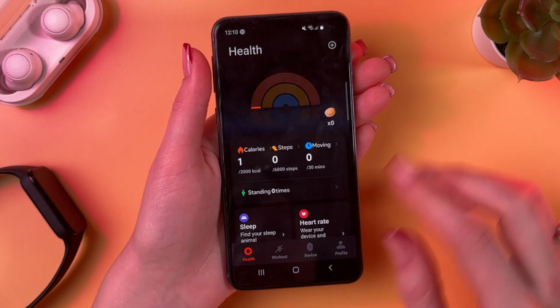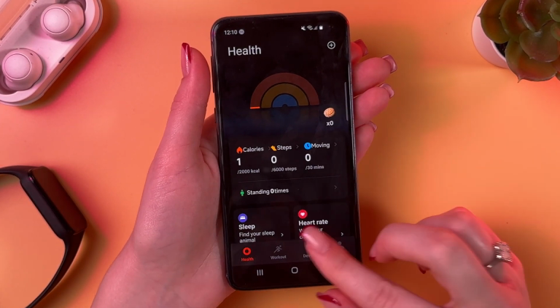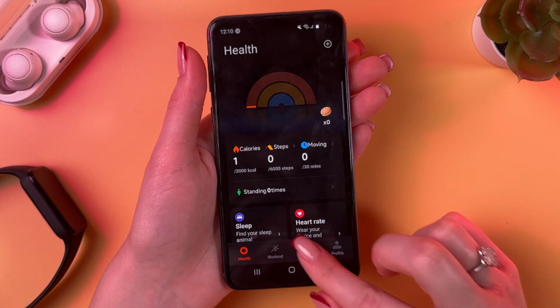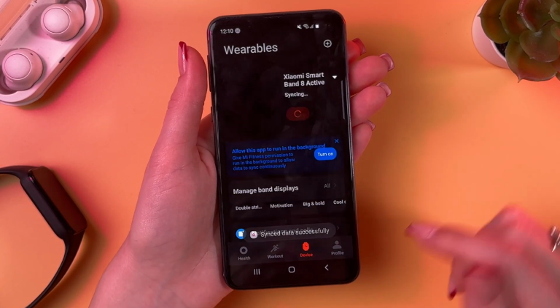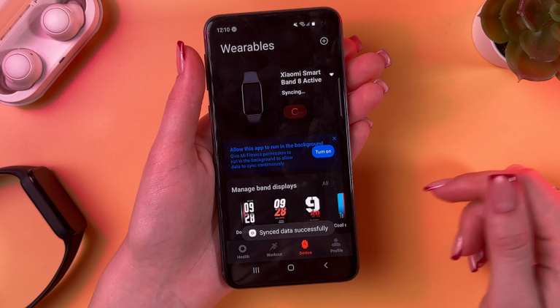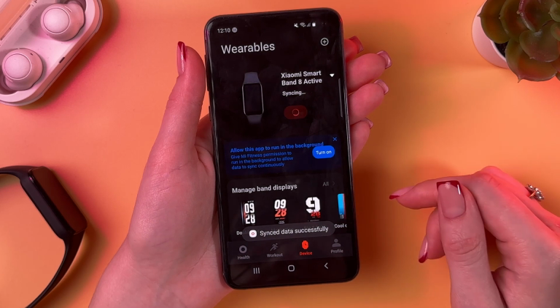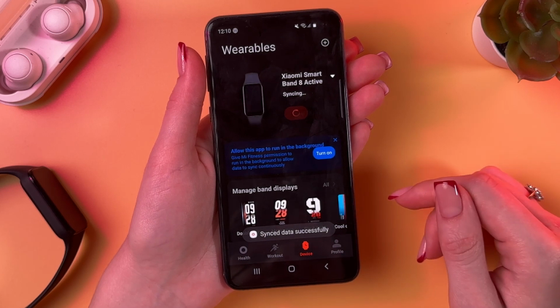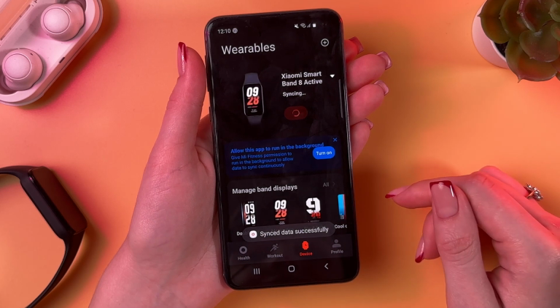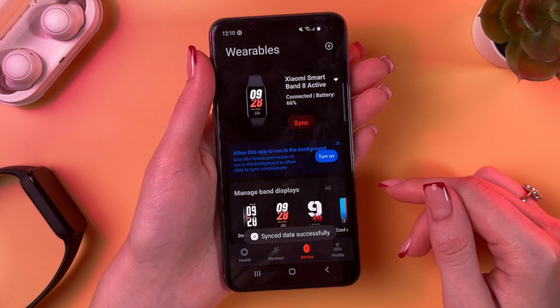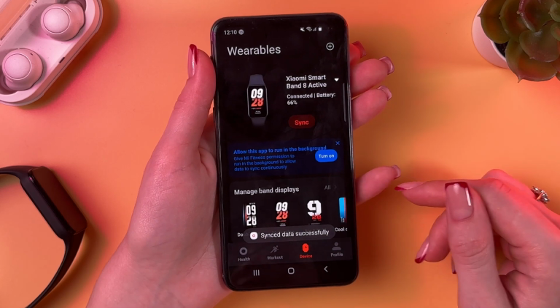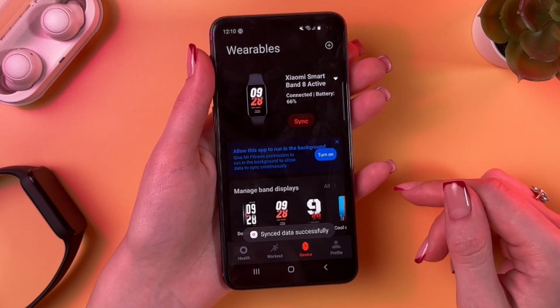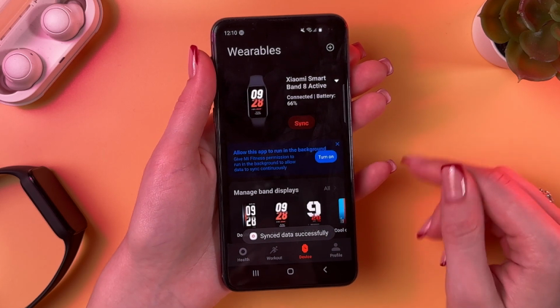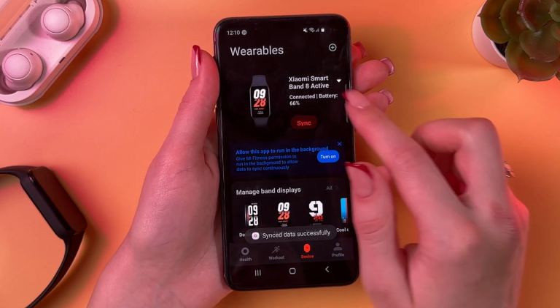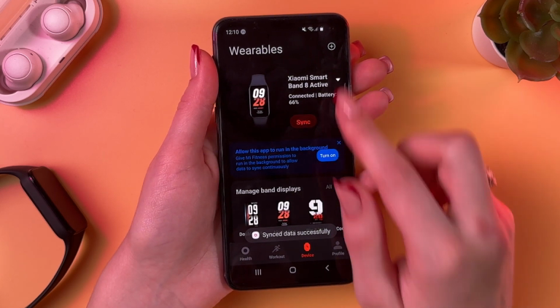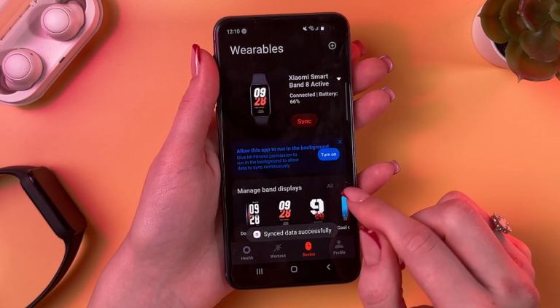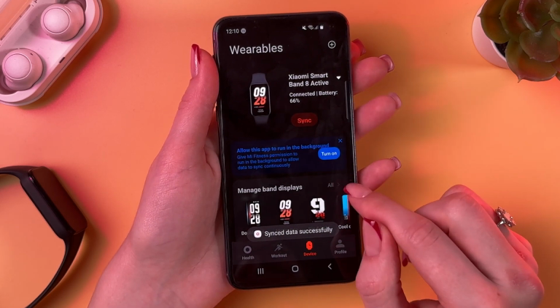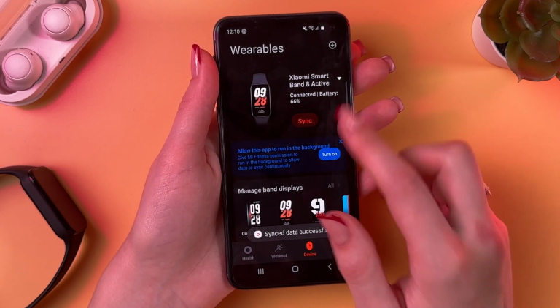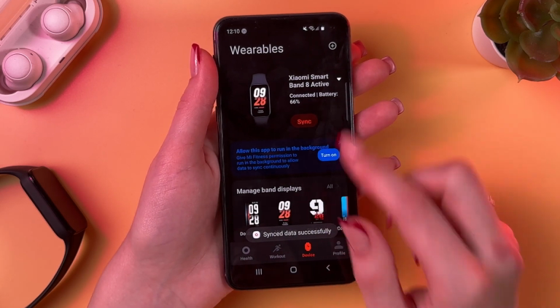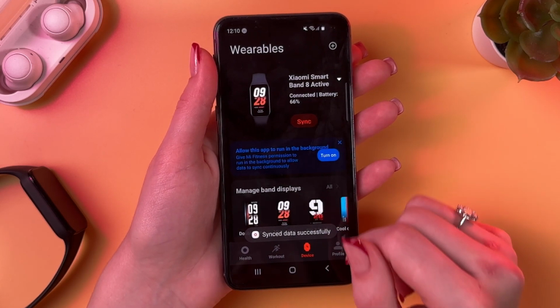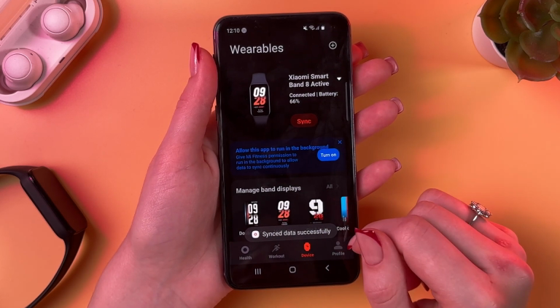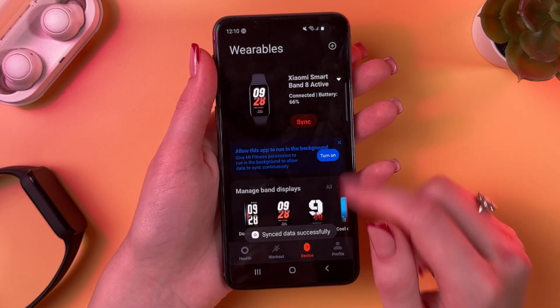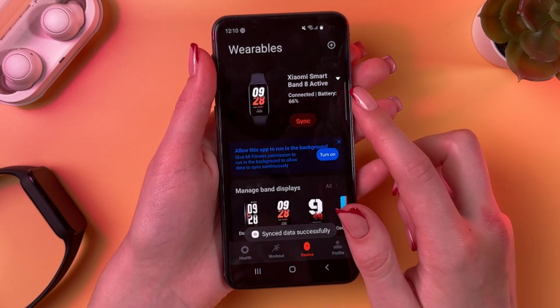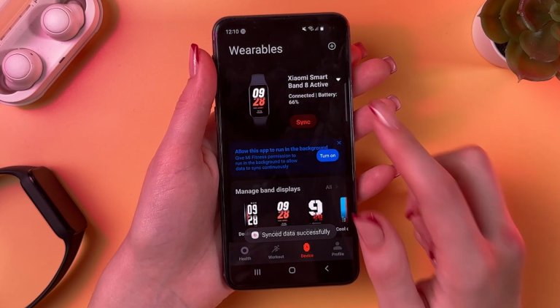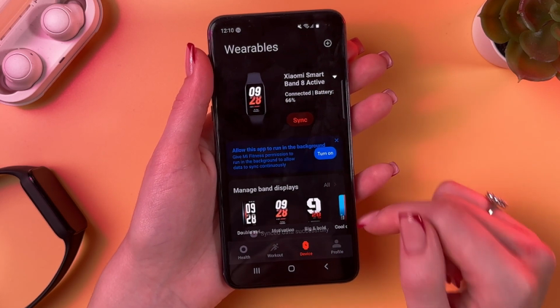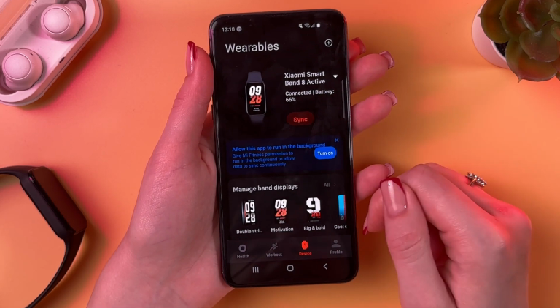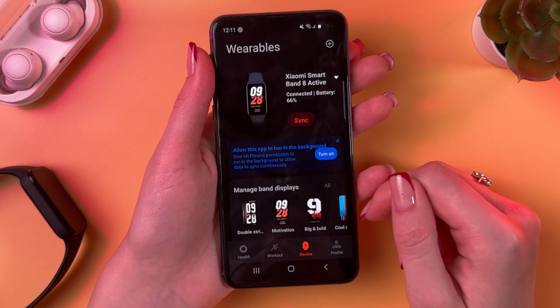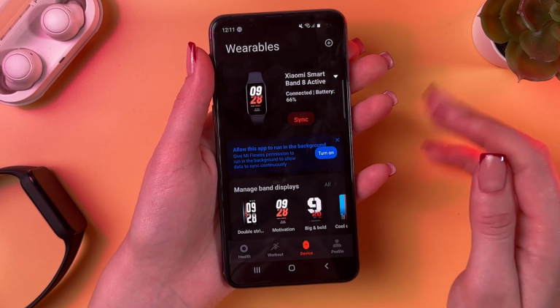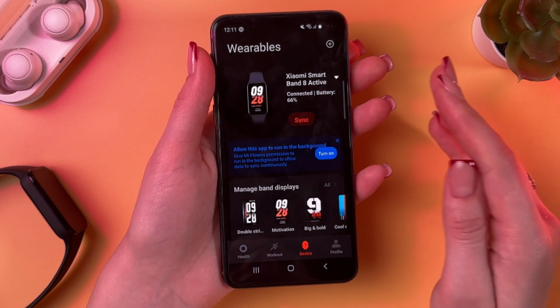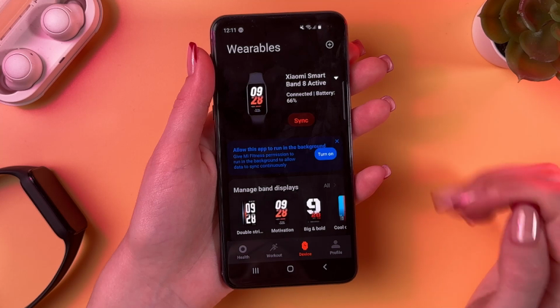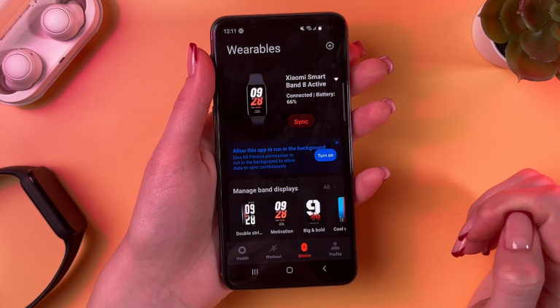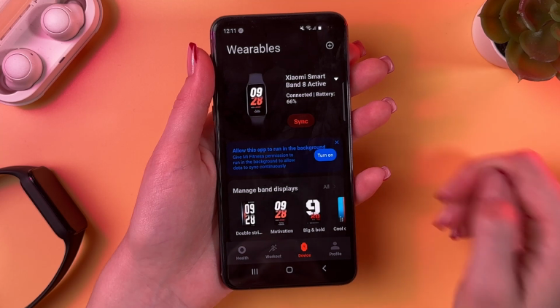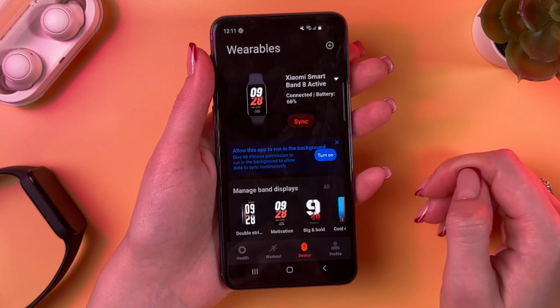For that, simply go to the Devices tab and if you can see the name of your device, the battery percentage, and the status 'Connected', then everything is all right.